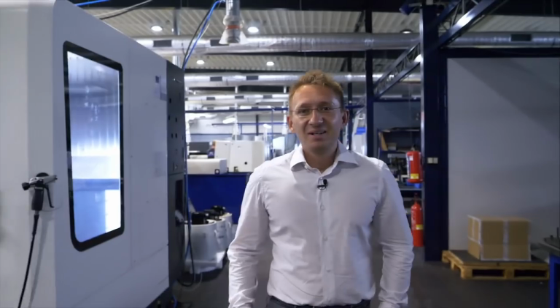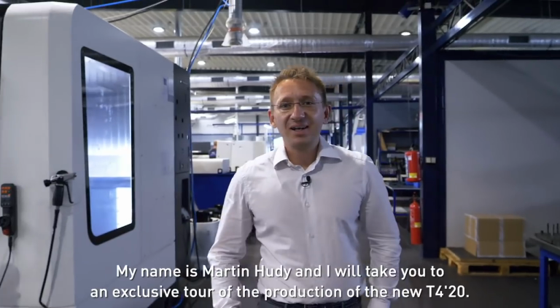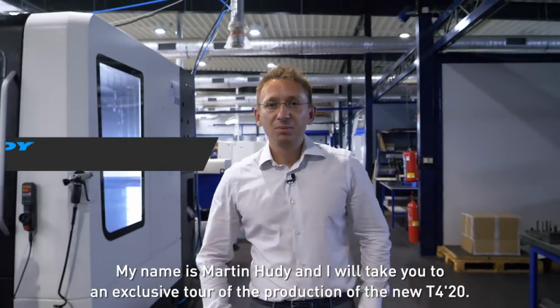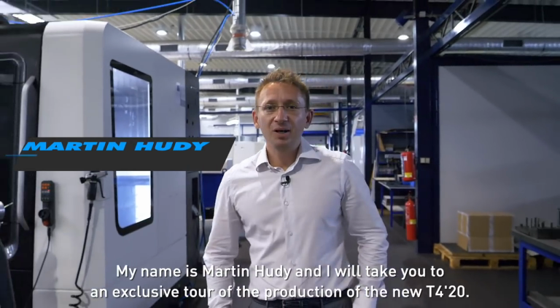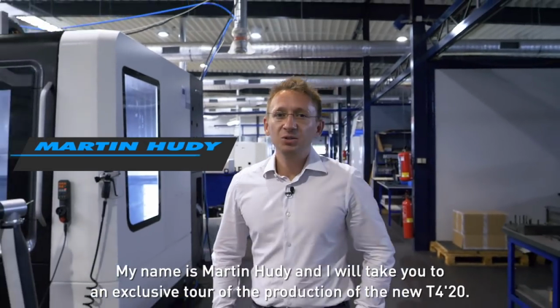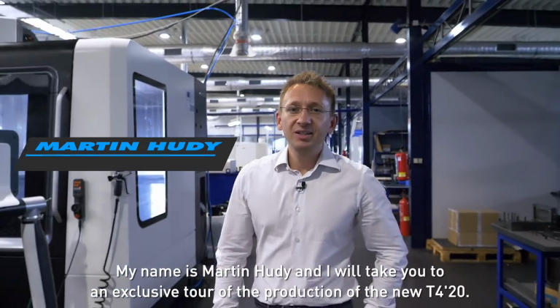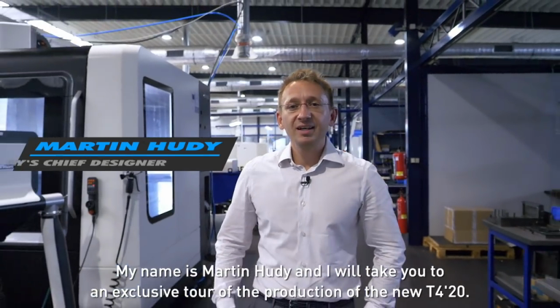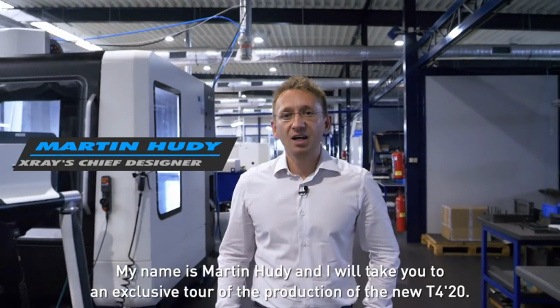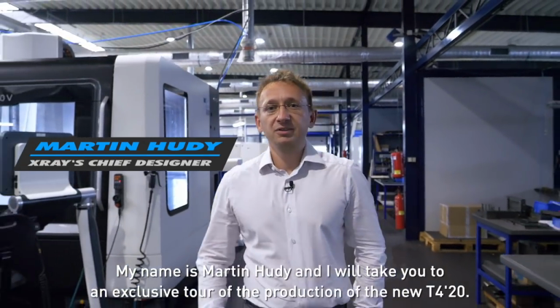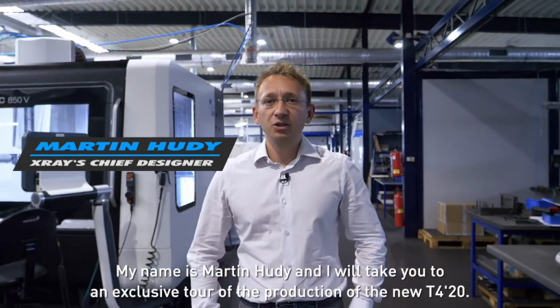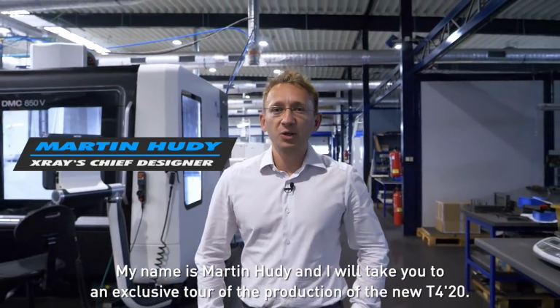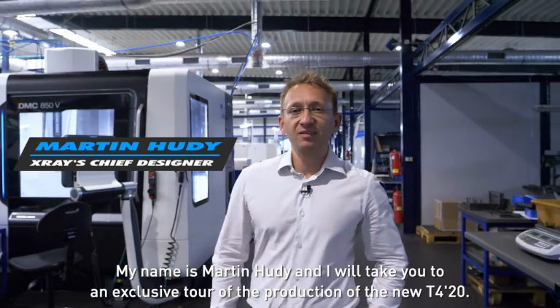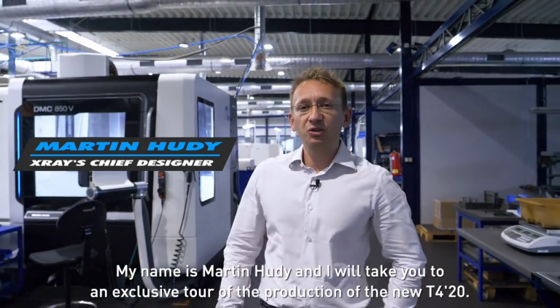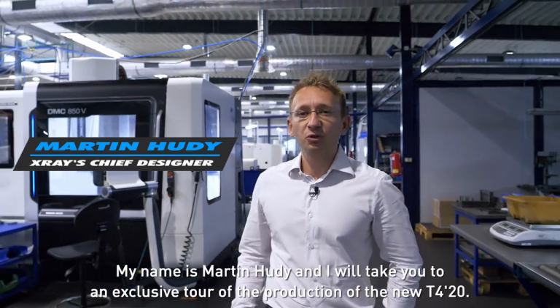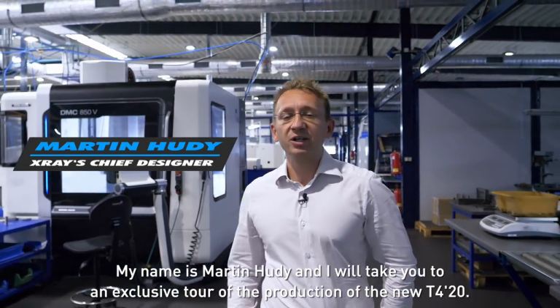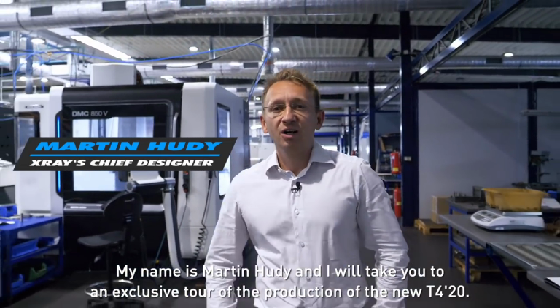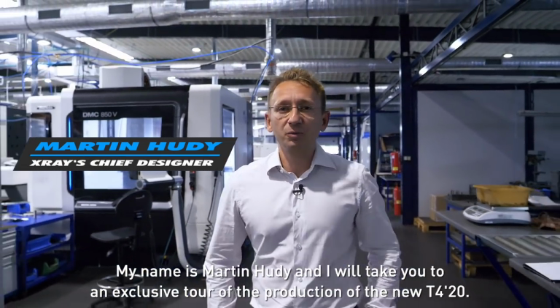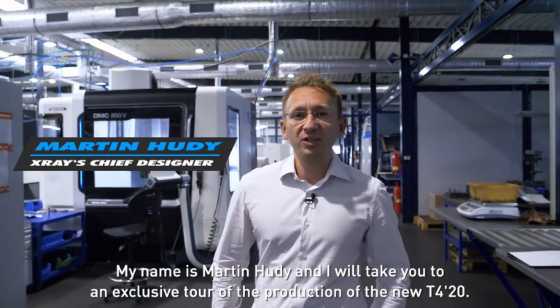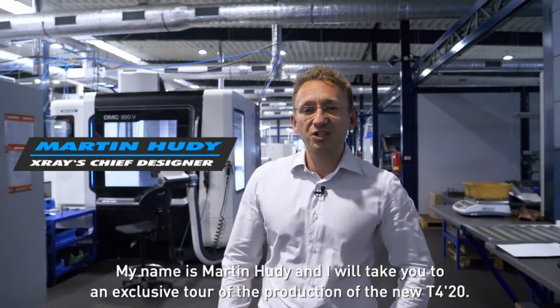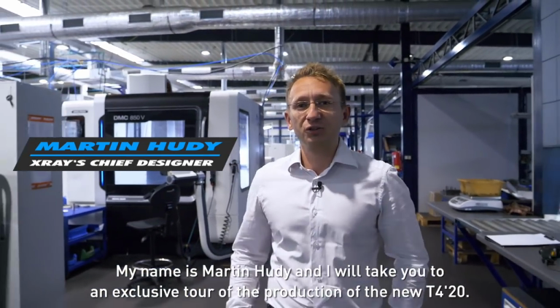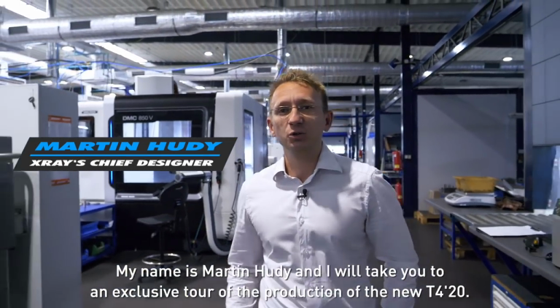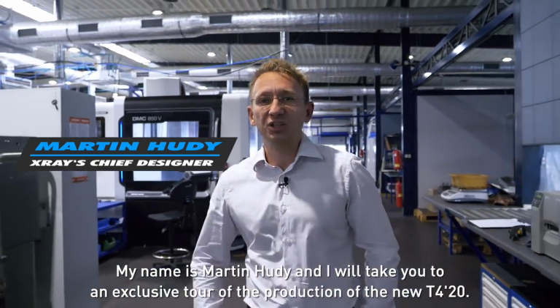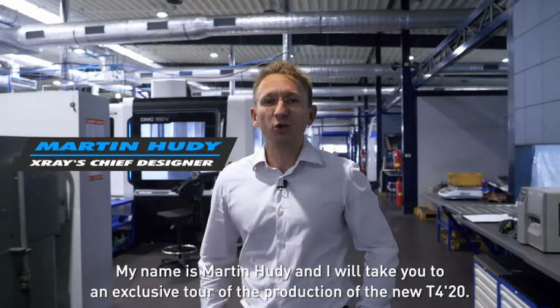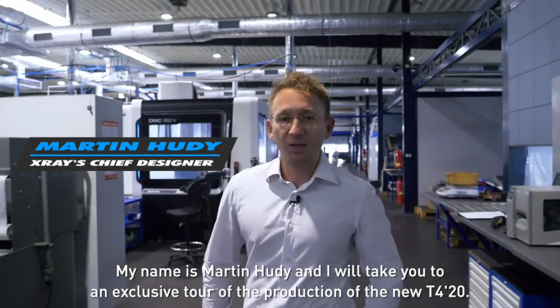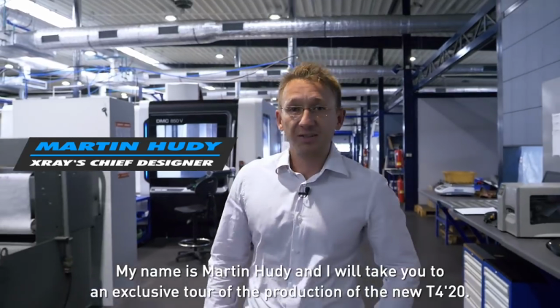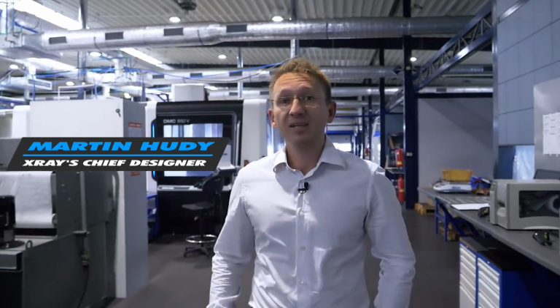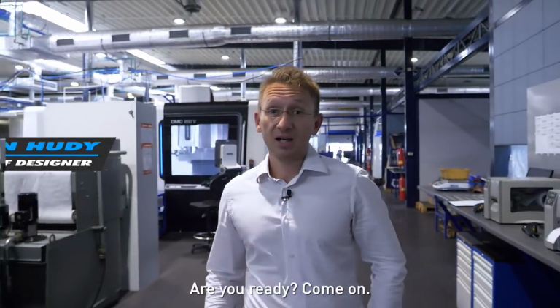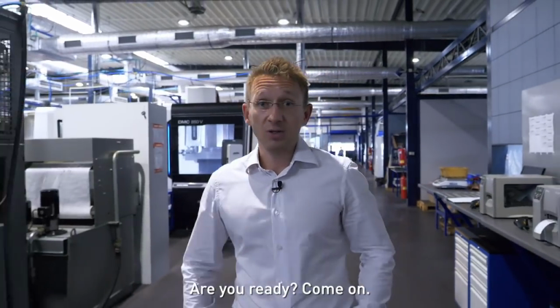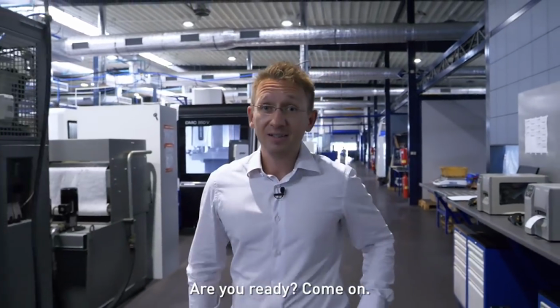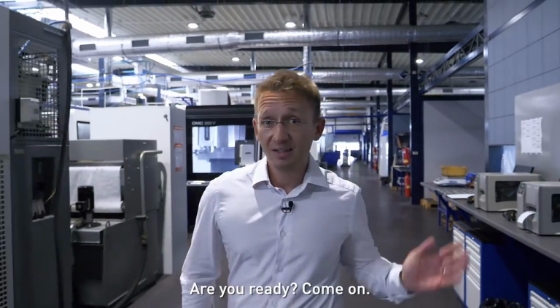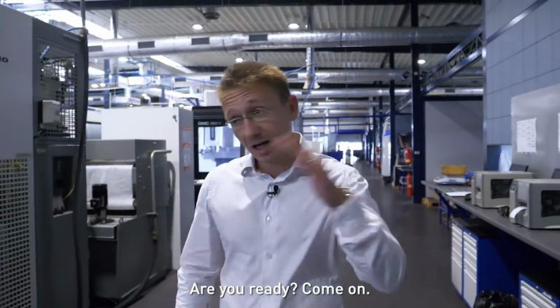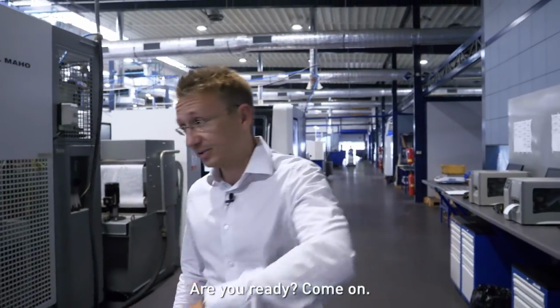My name is Martin Hoodie and I will take you on an exclusive tour of the production of the new T420. Are you ready? Come on!